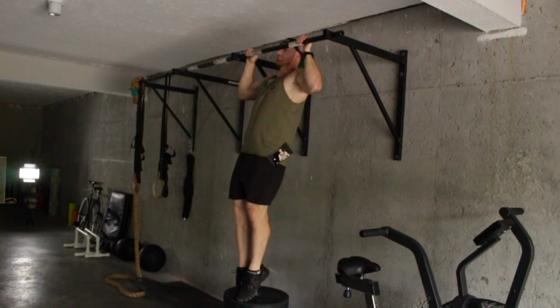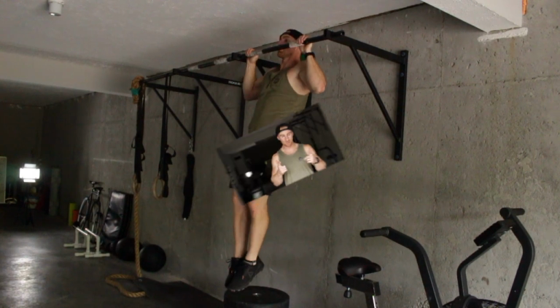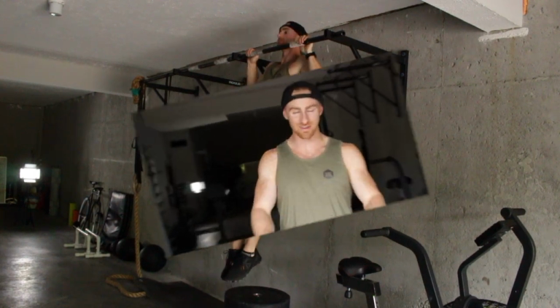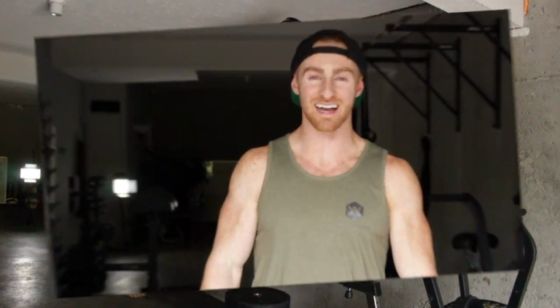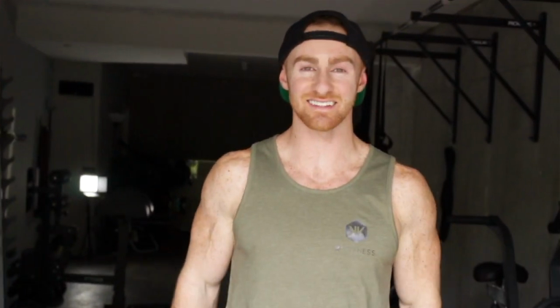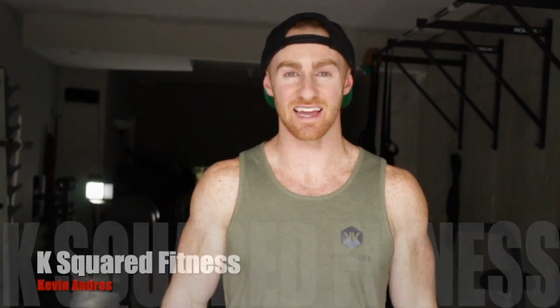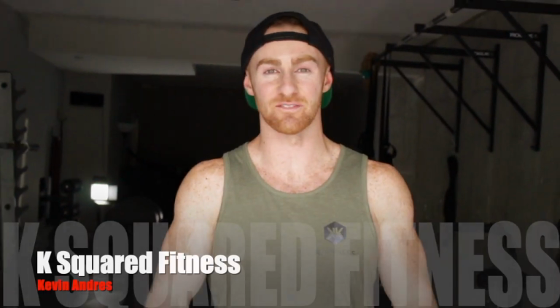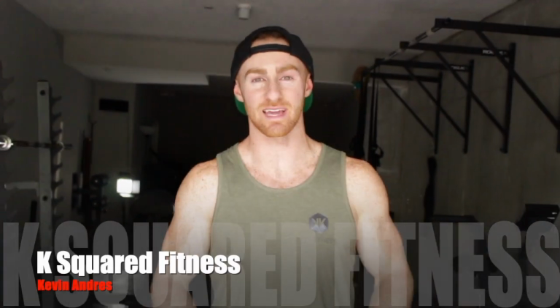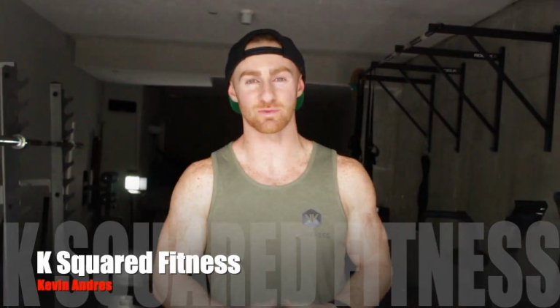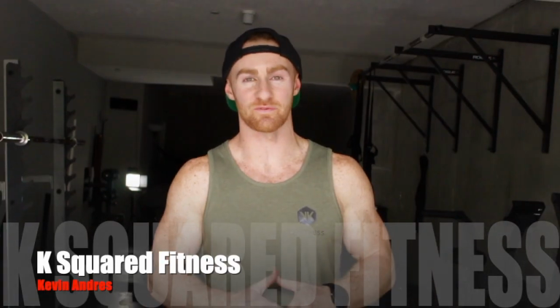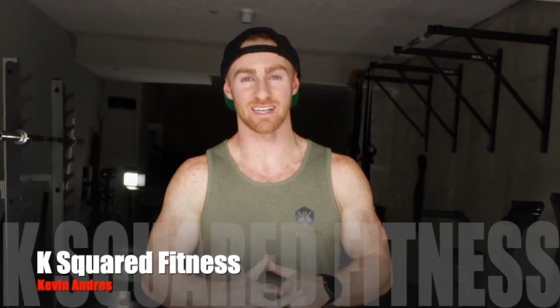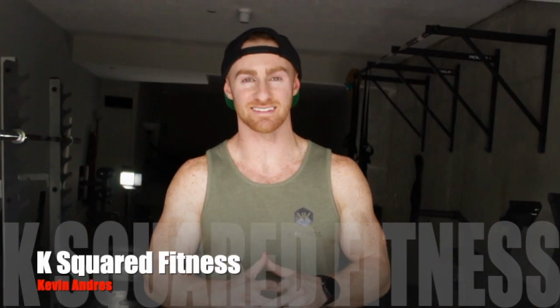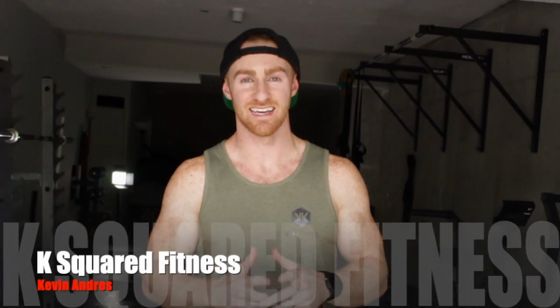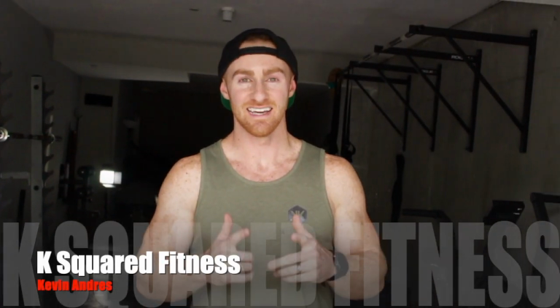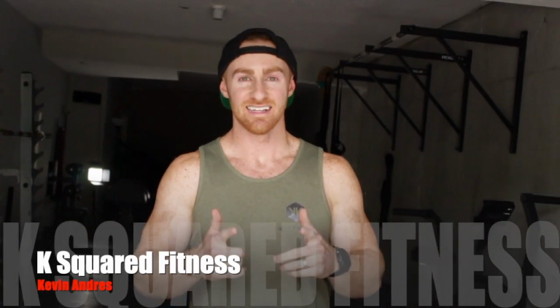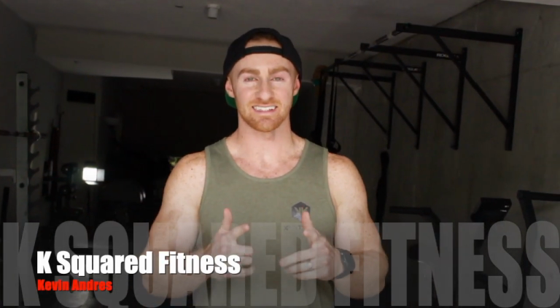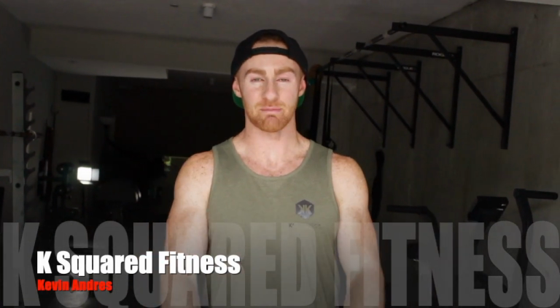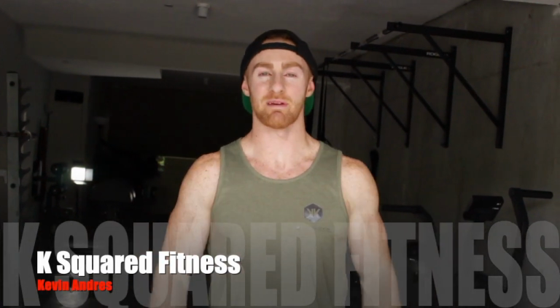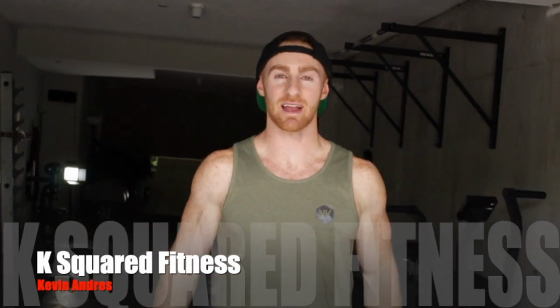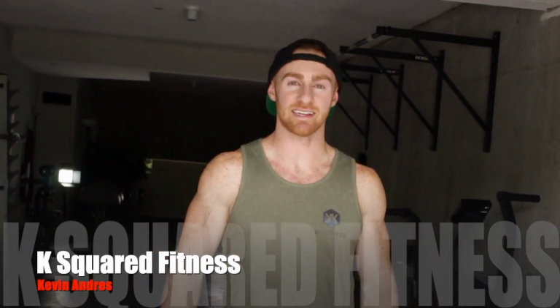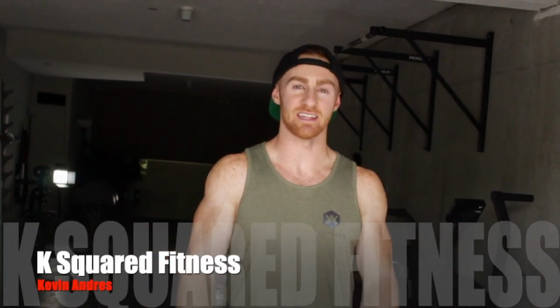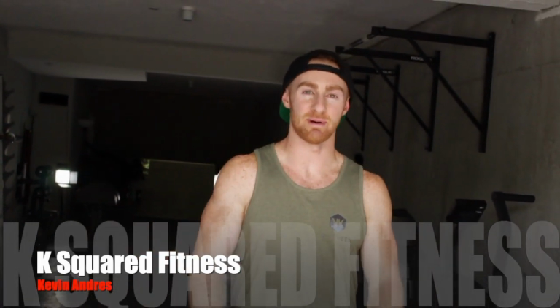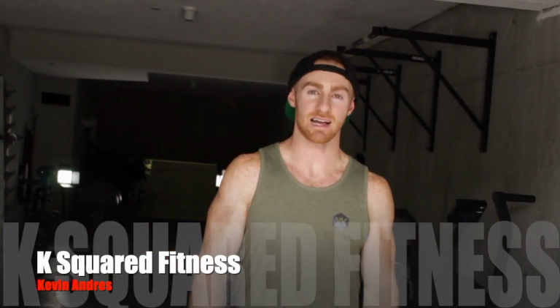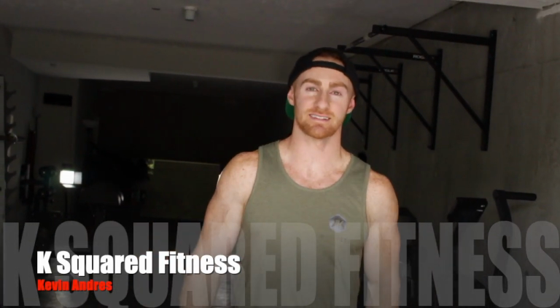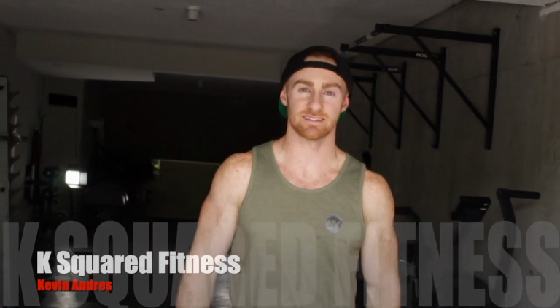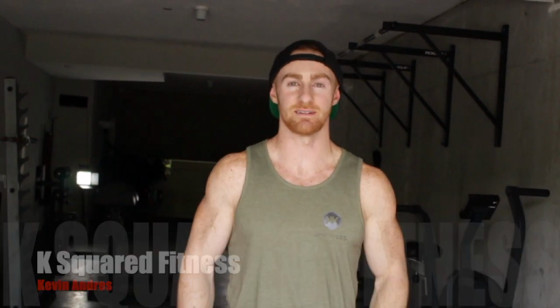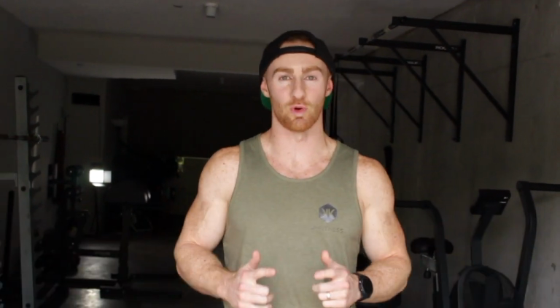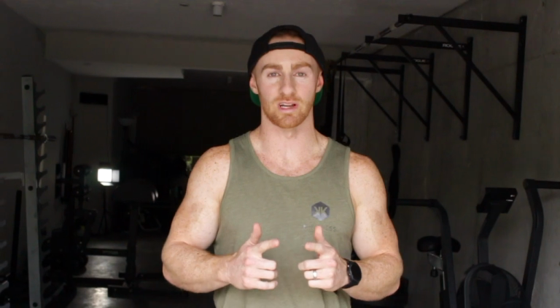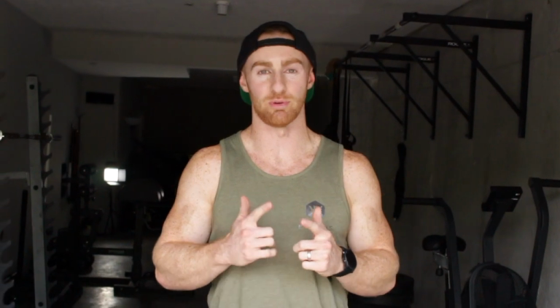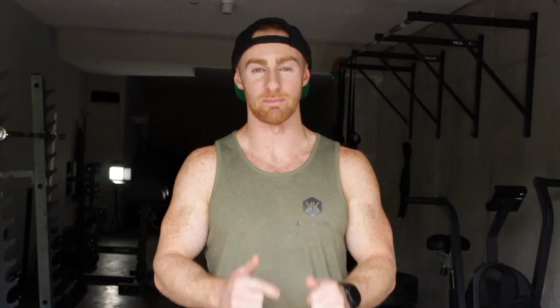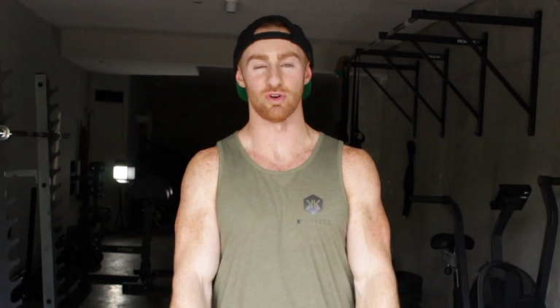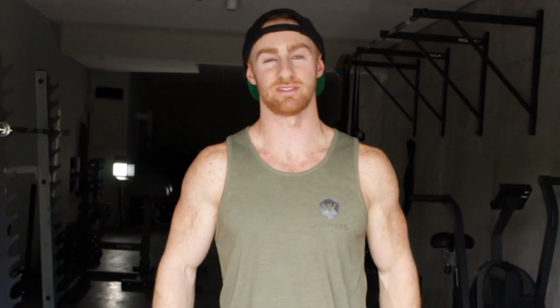What's up guys? It's Kevin from K-Squared Fitness. Today I'm going to be breaking down the Box Supported Pull-Up Pulse.